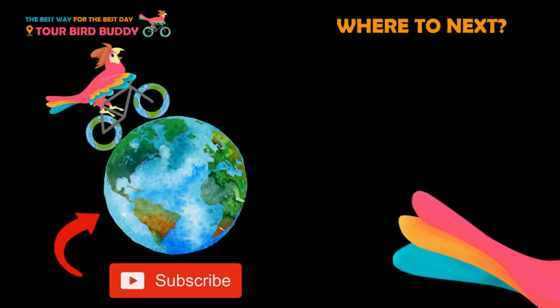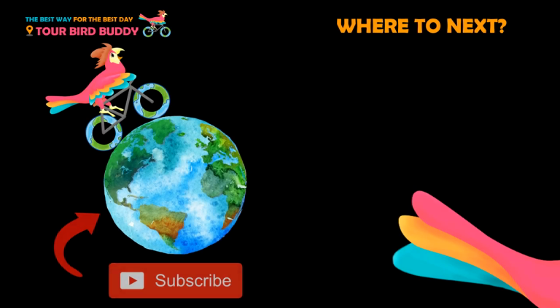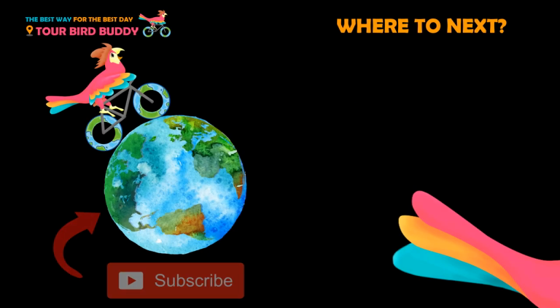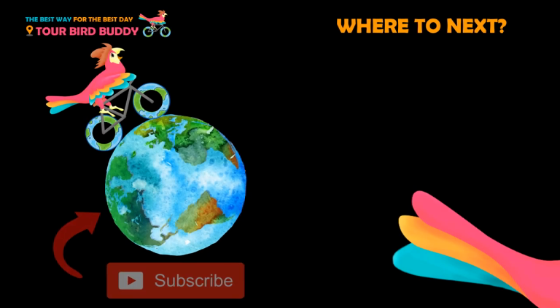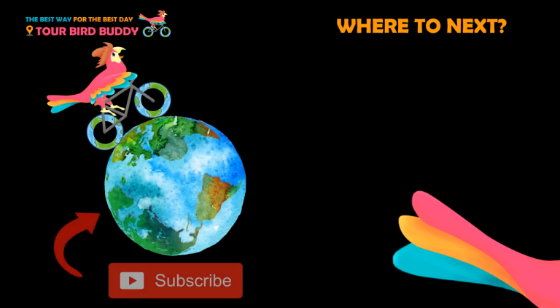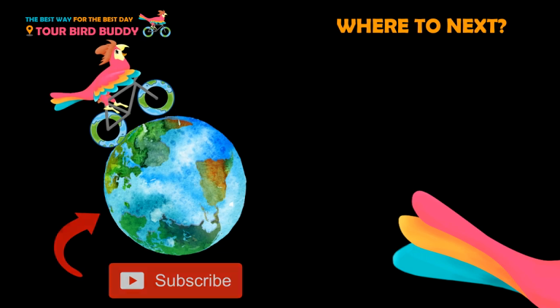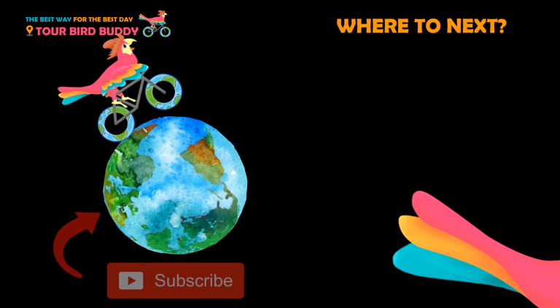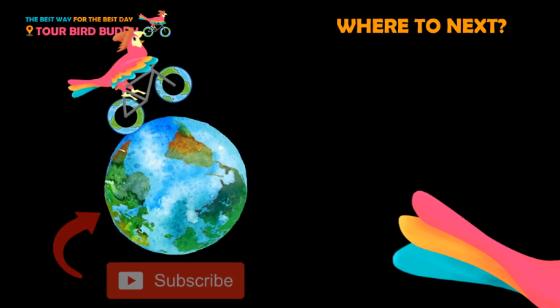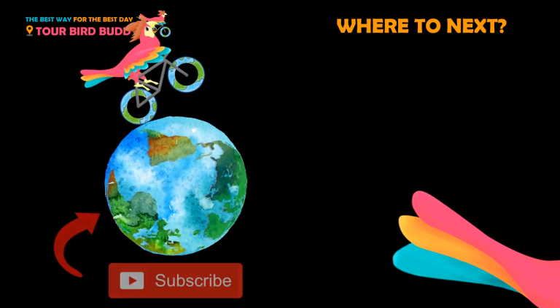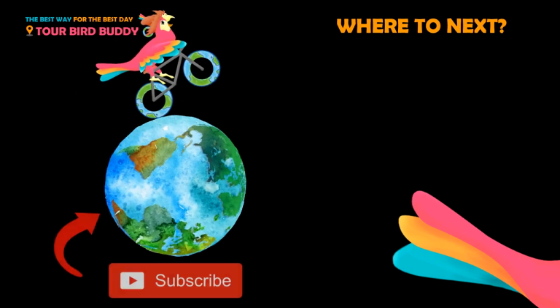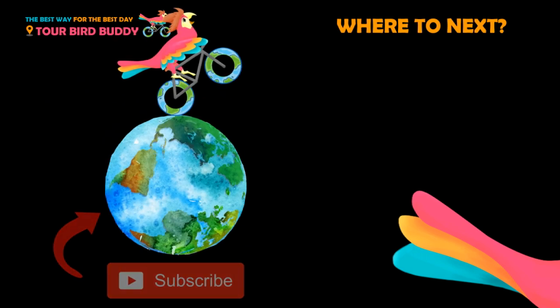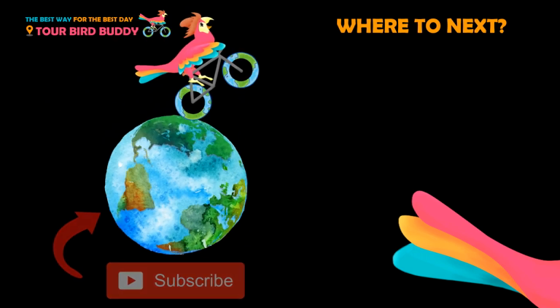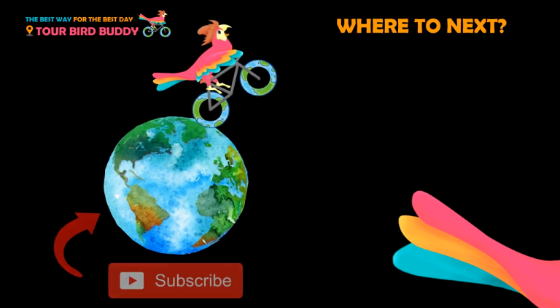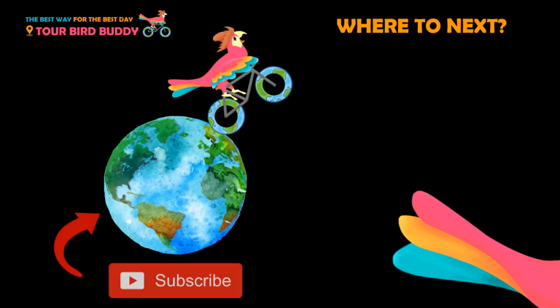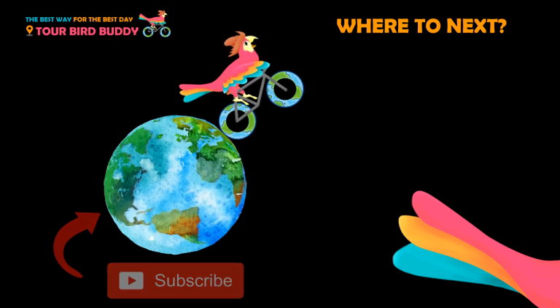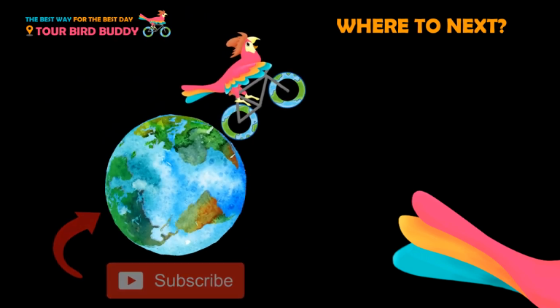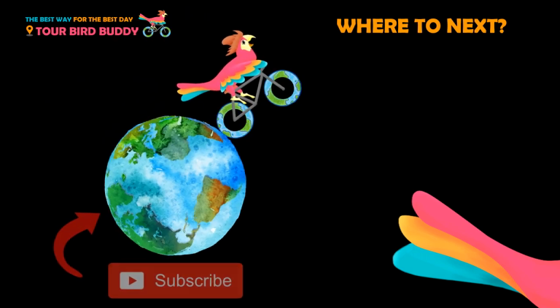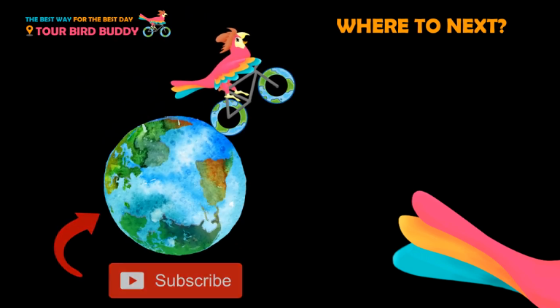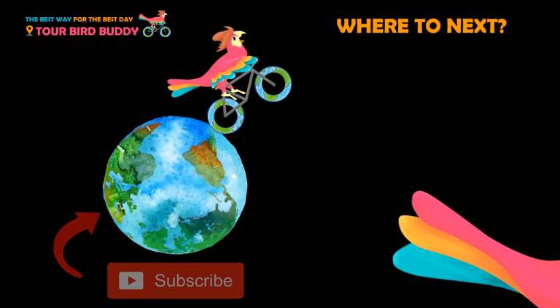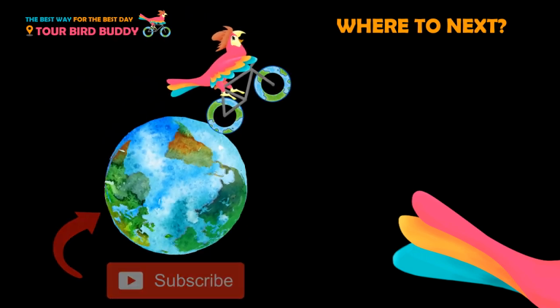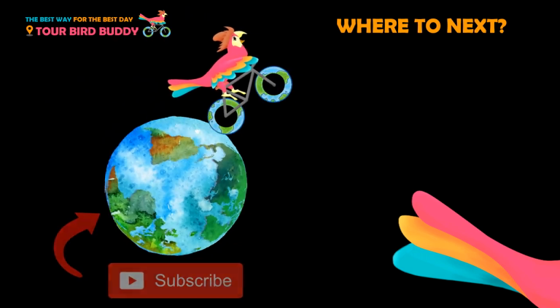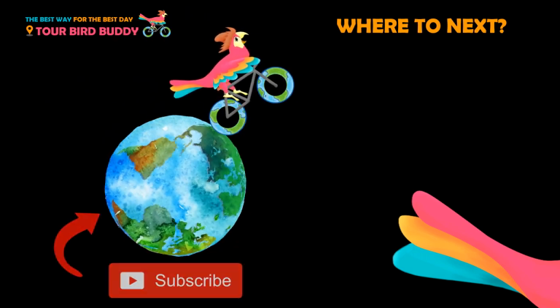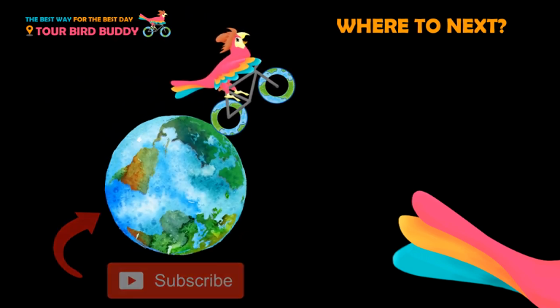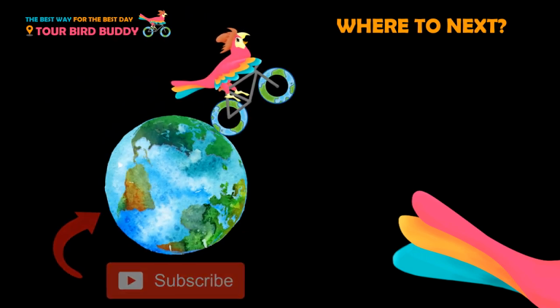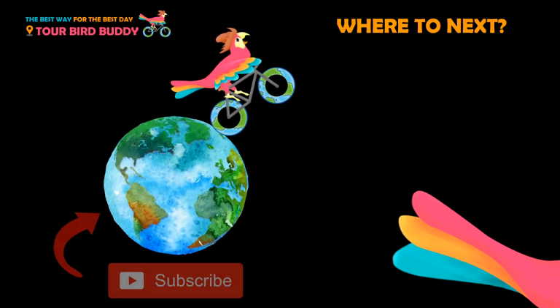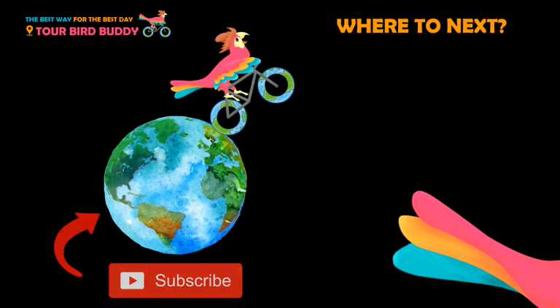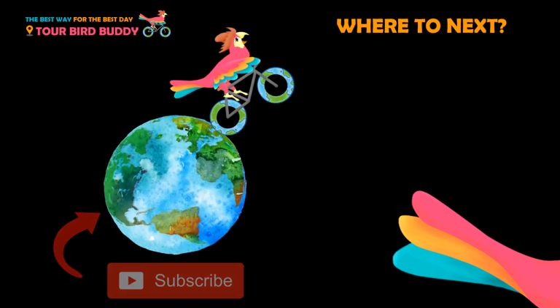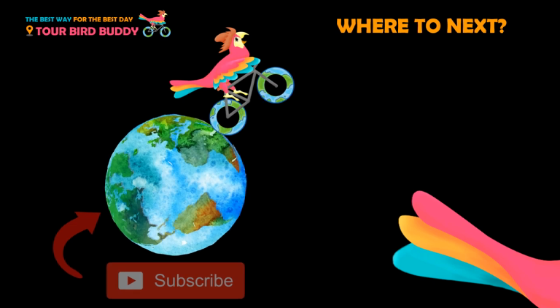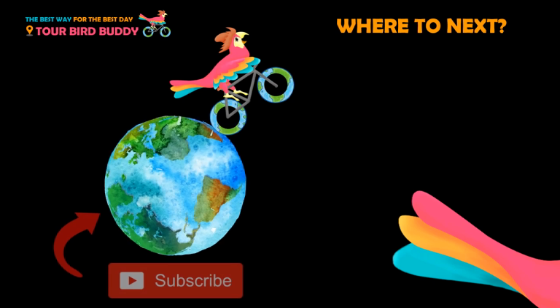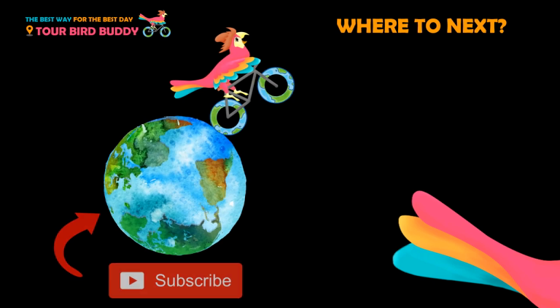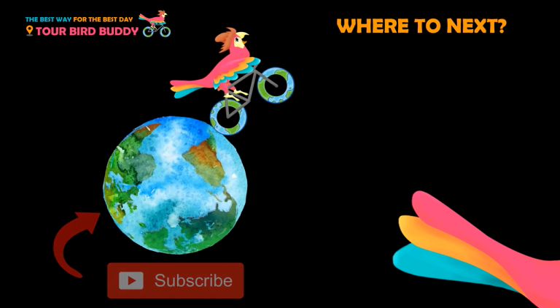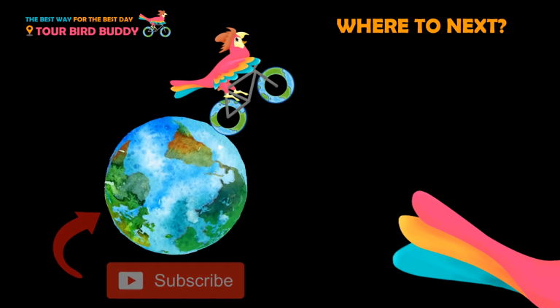Thanks for watching. Be sure to like and subscribe. For help planning your trip, check the links in the video description below.